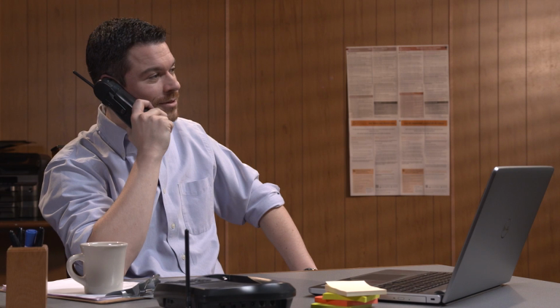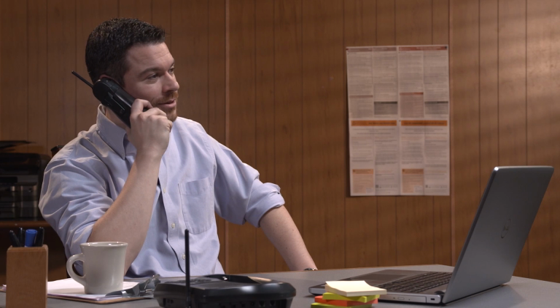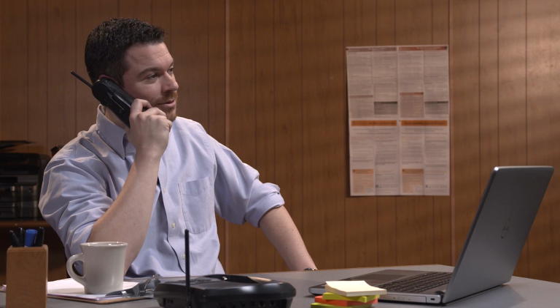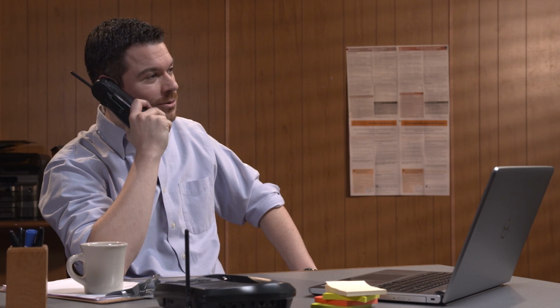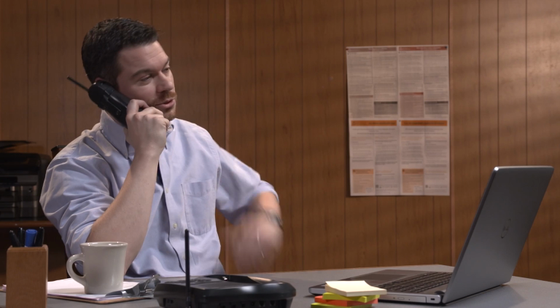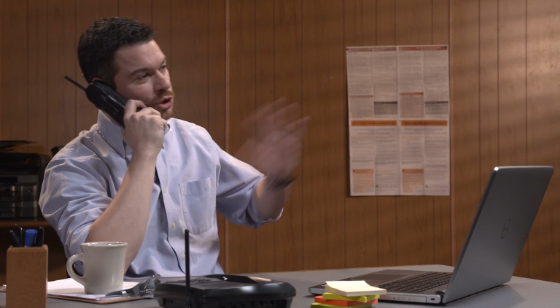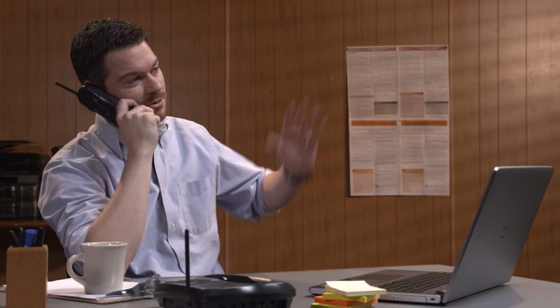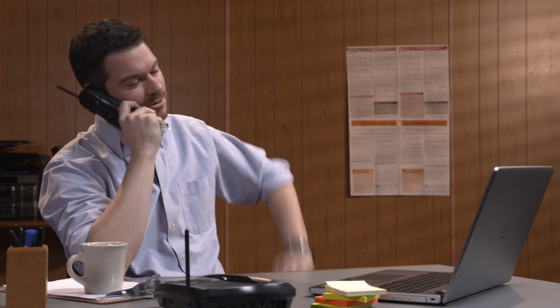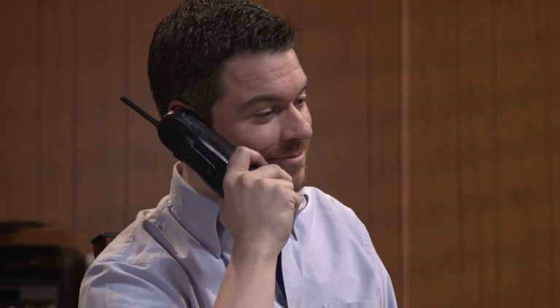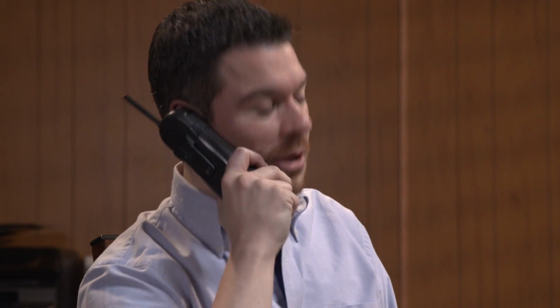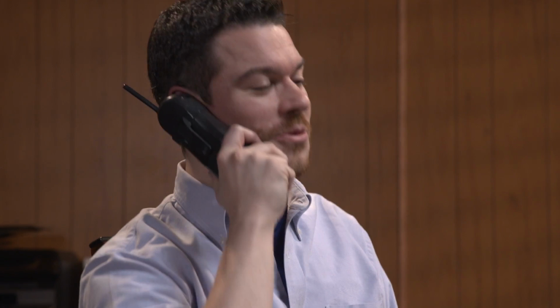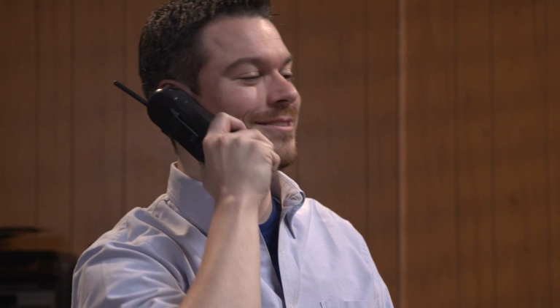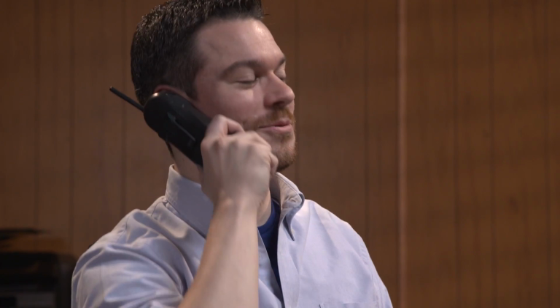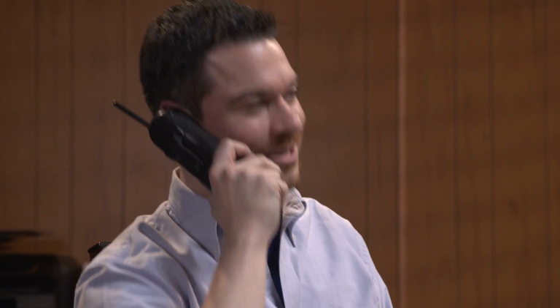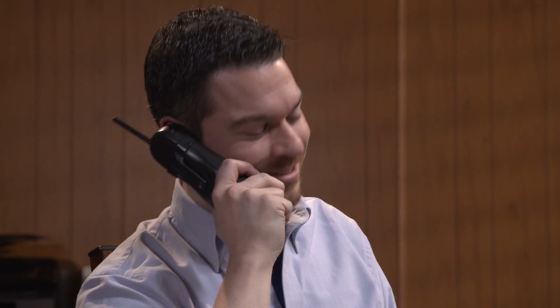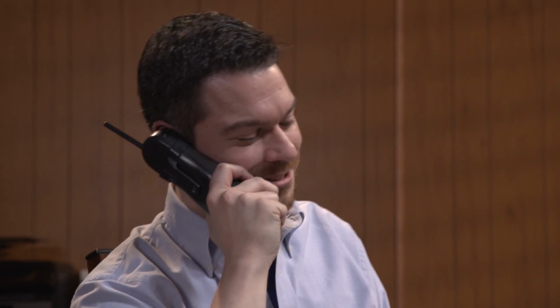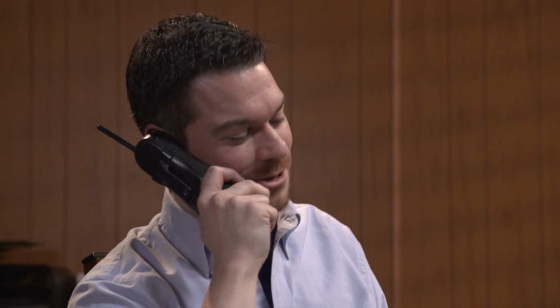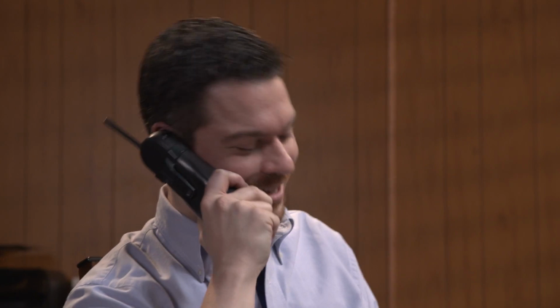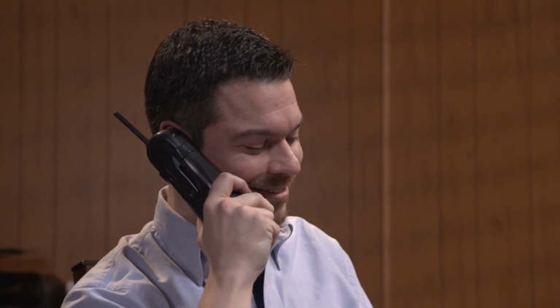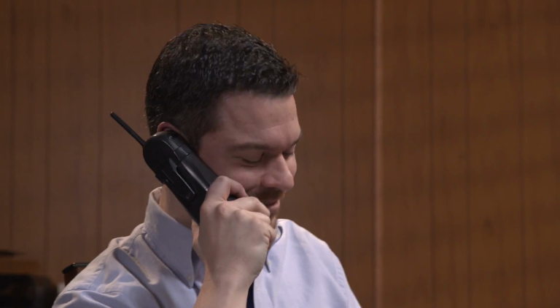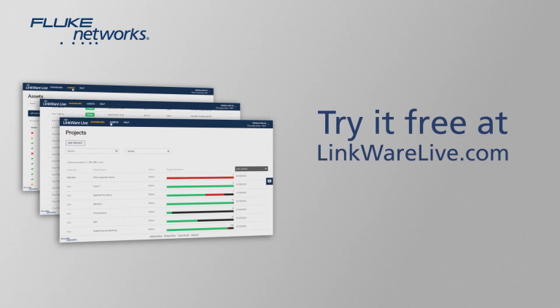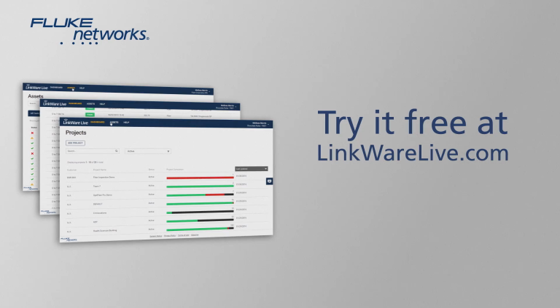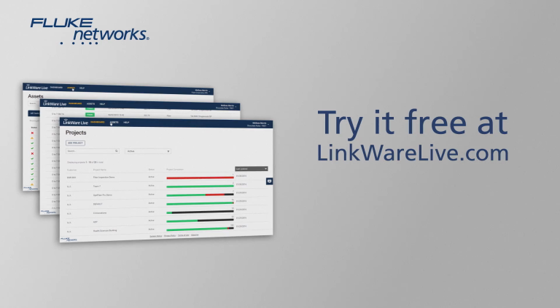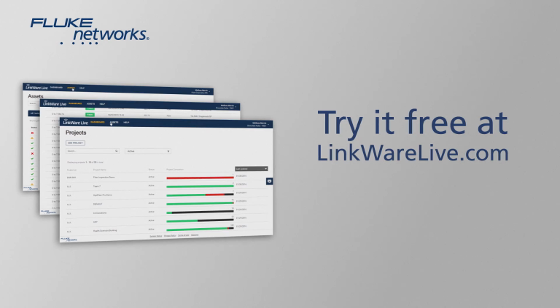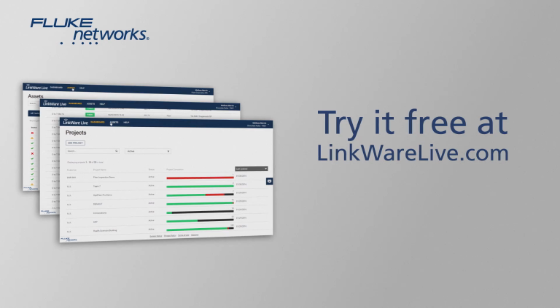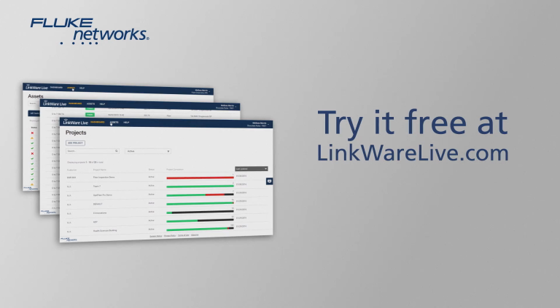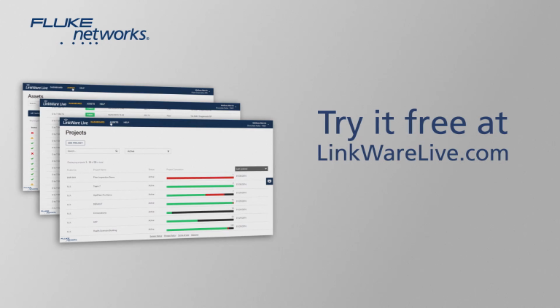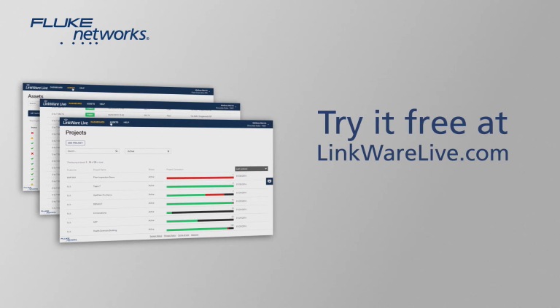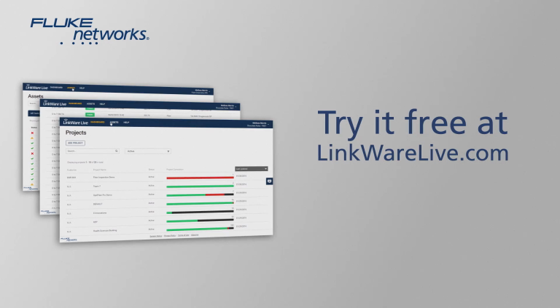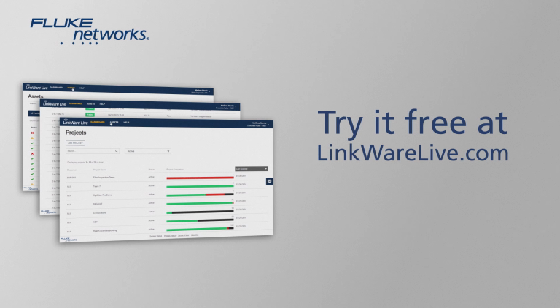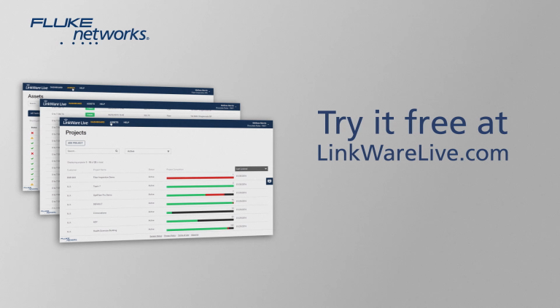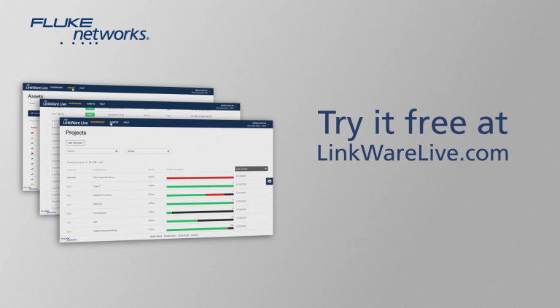Avoid surprises. Track your testers with LinkWare Live. Try it free at LinkWareLive.com.